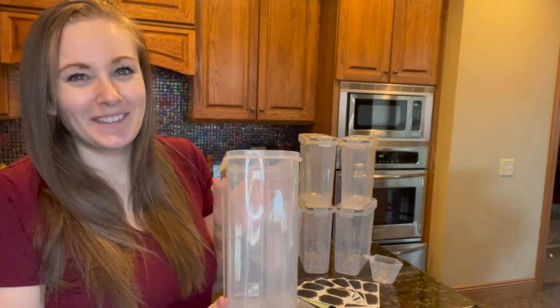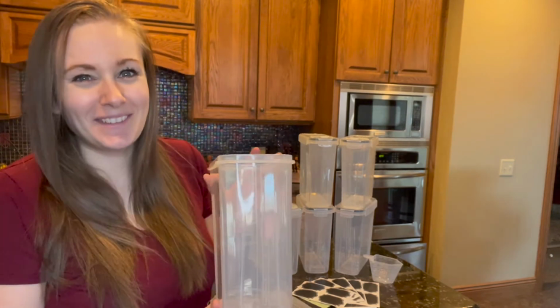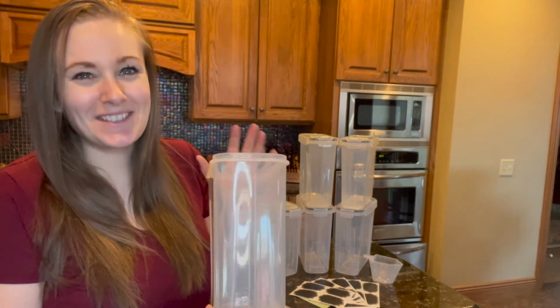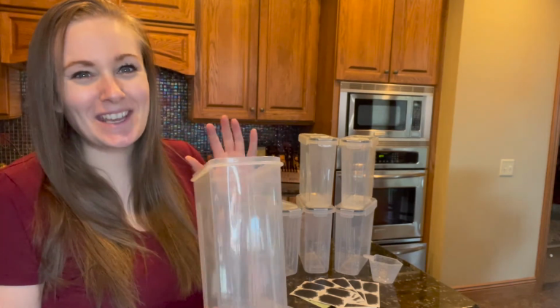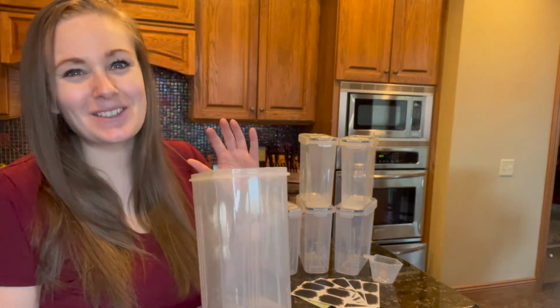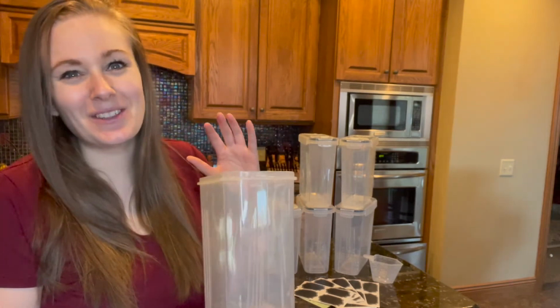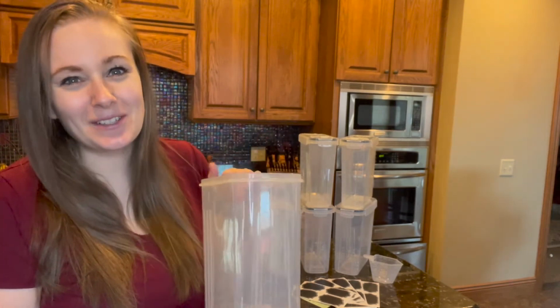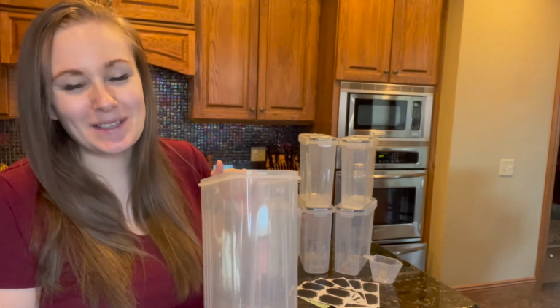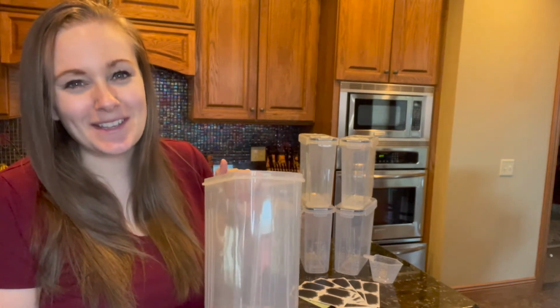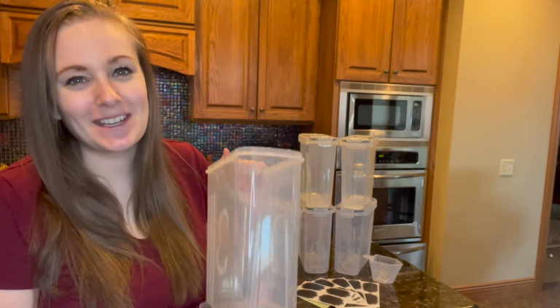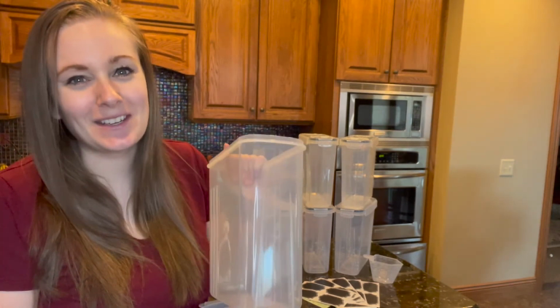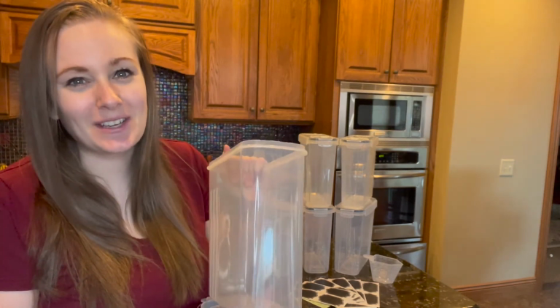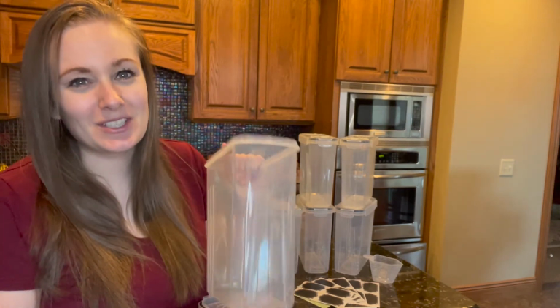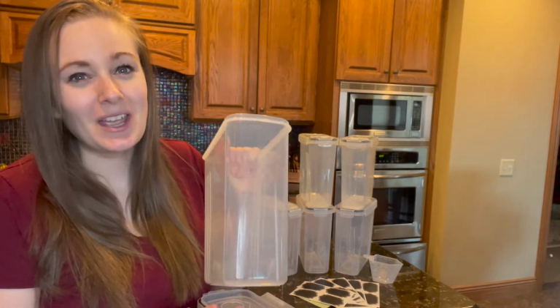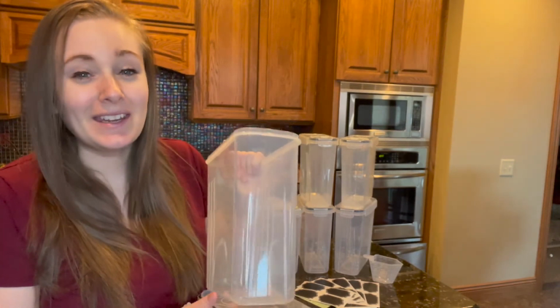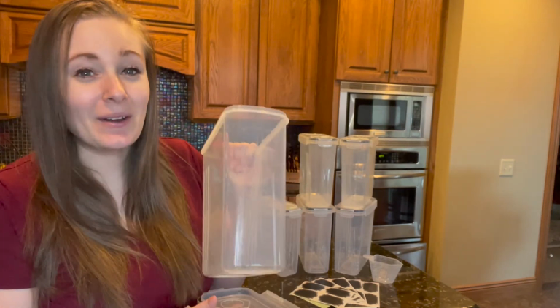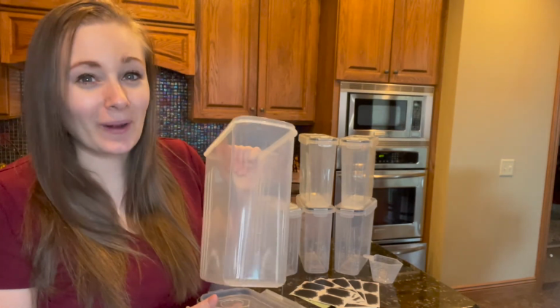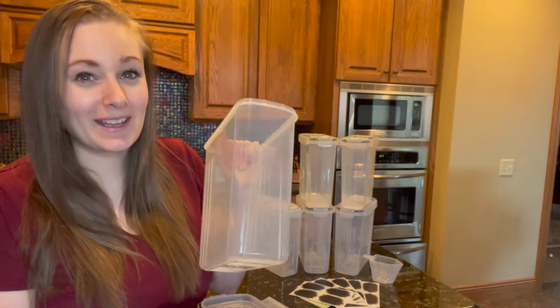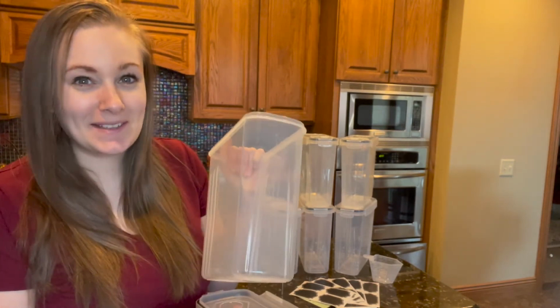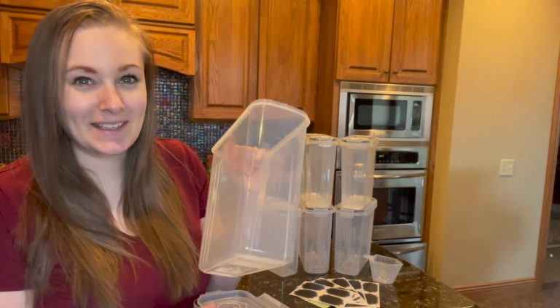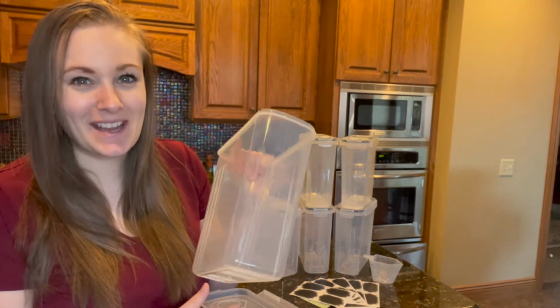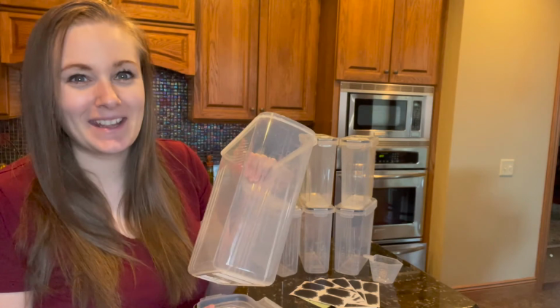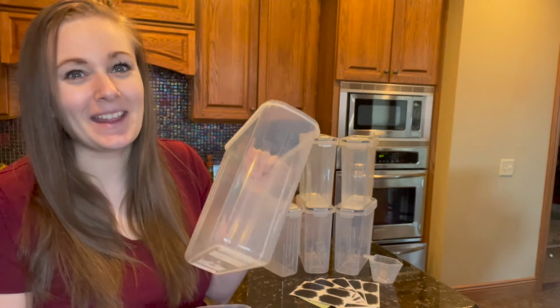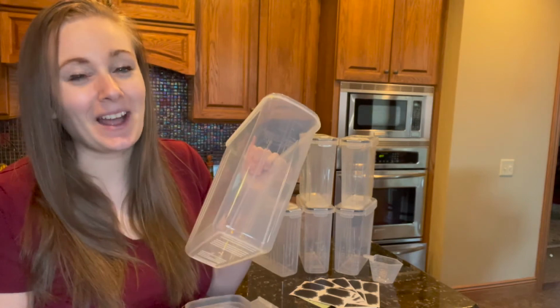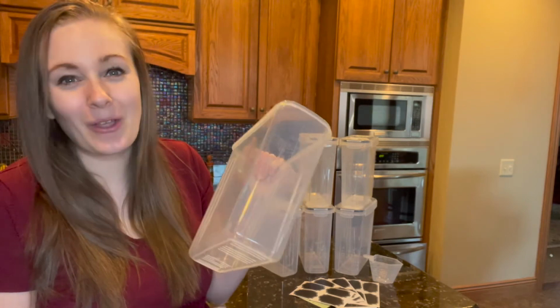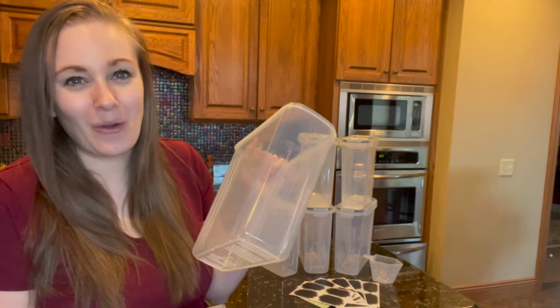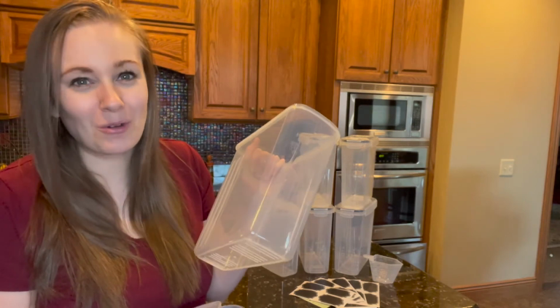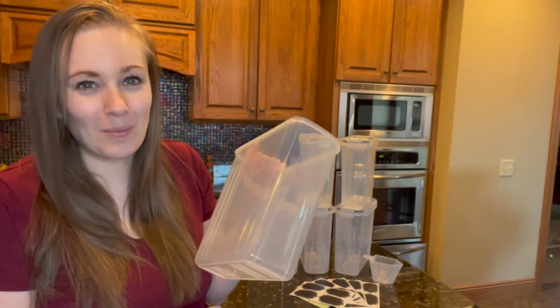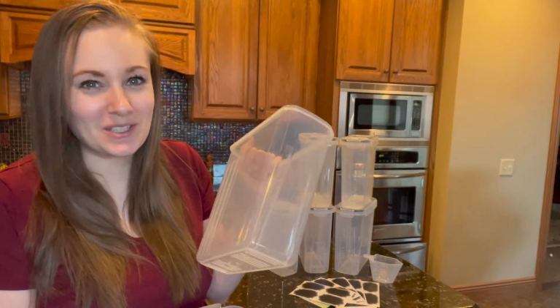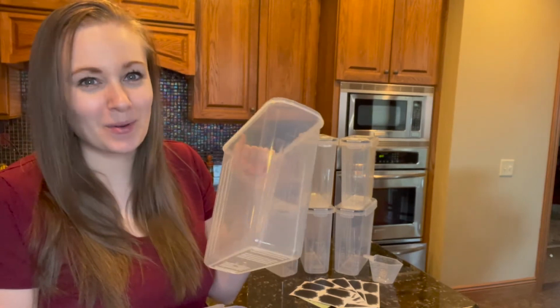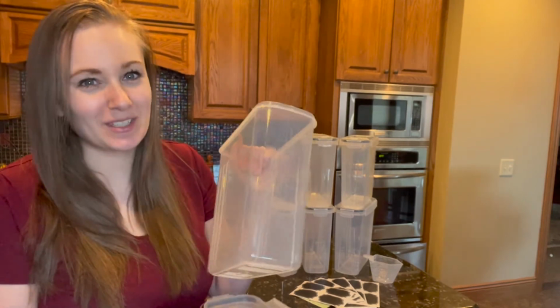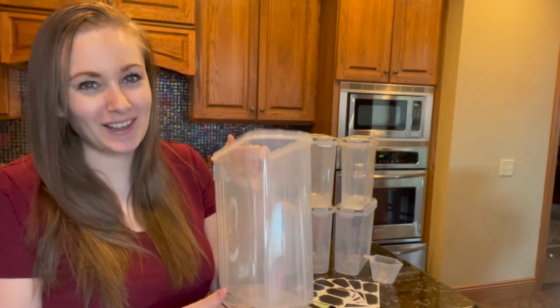These containers are the ultimate set to getting your kitchen neat, organized, clean, tidy, and the overall picture-perfect look.